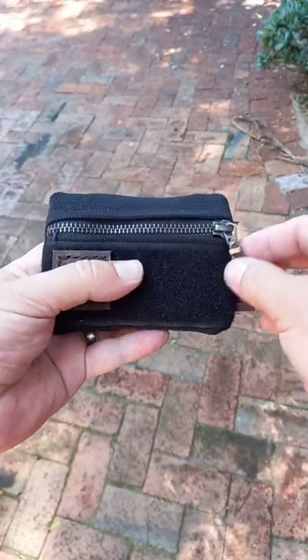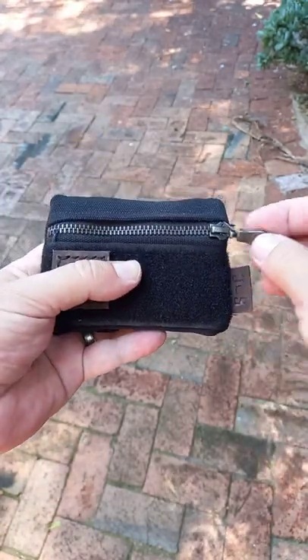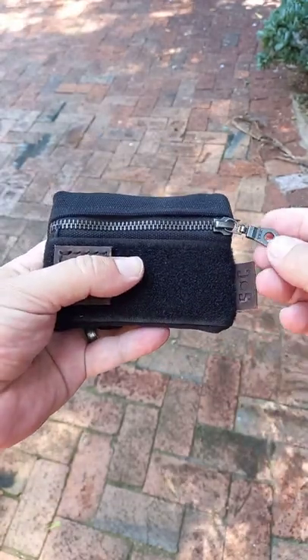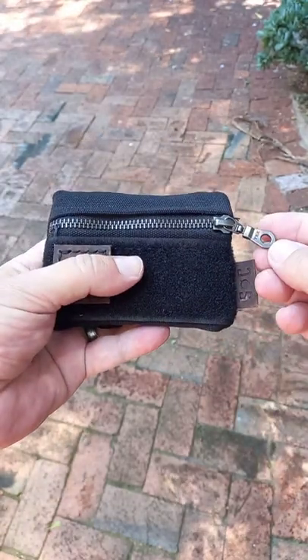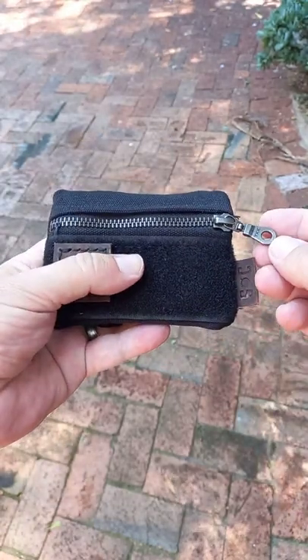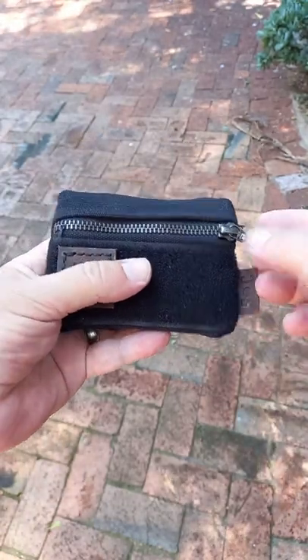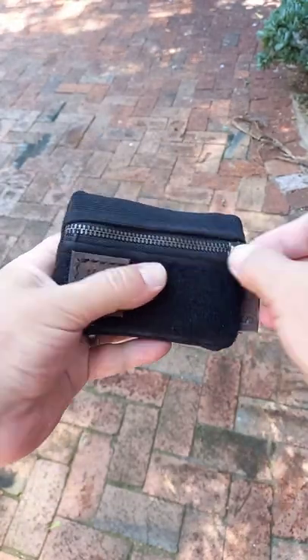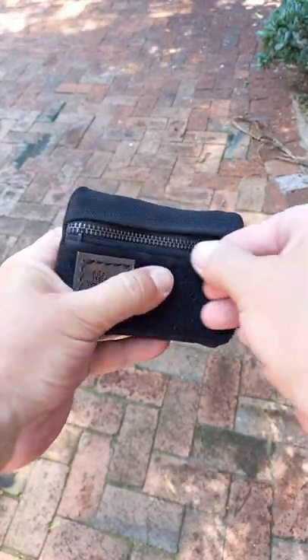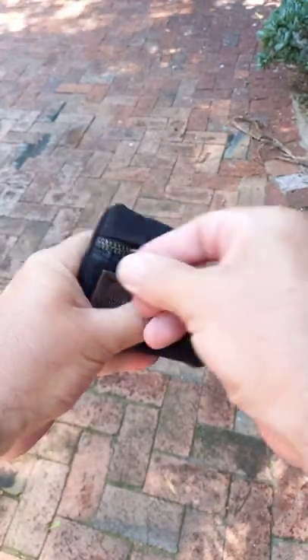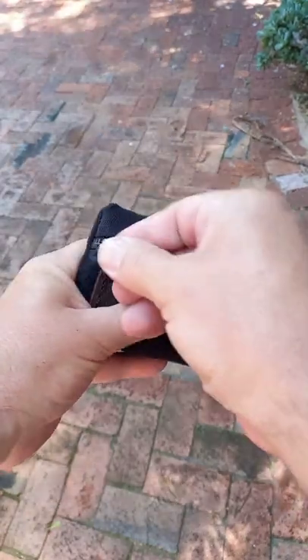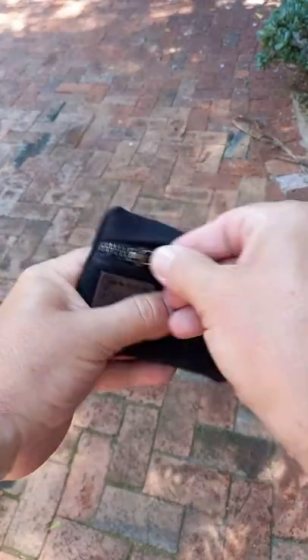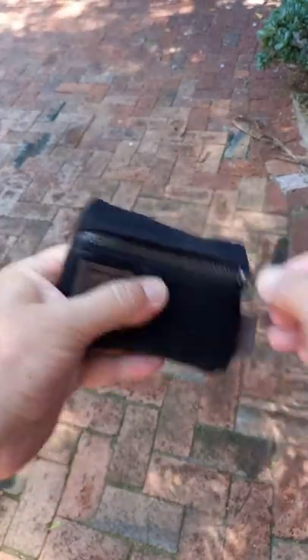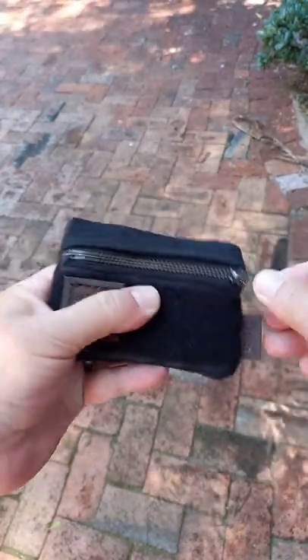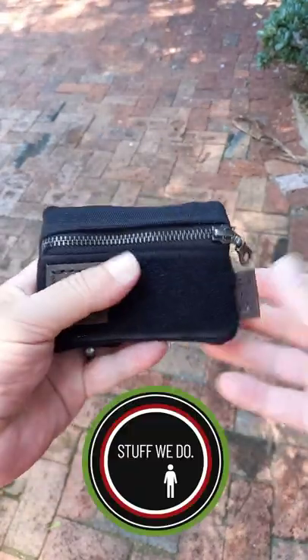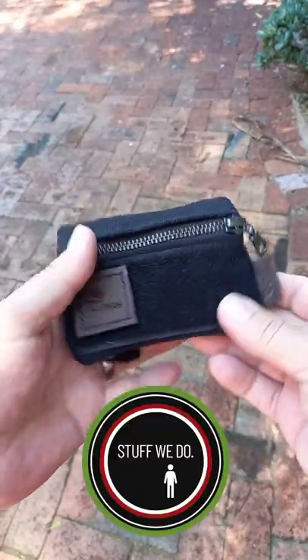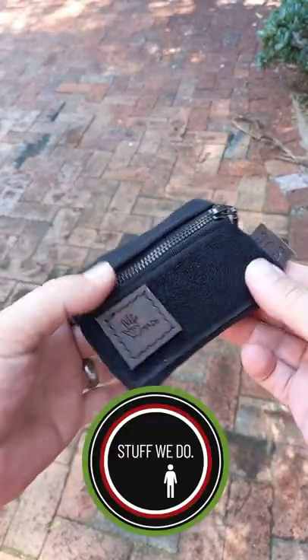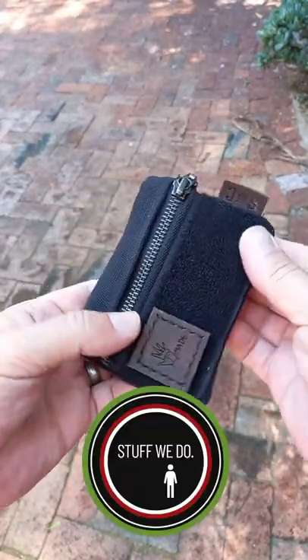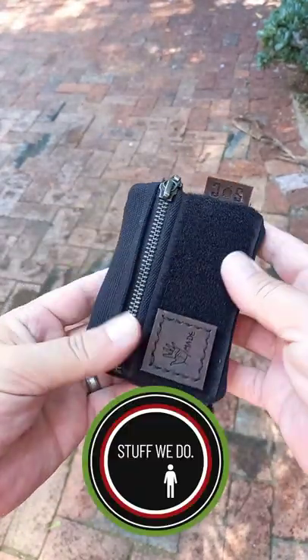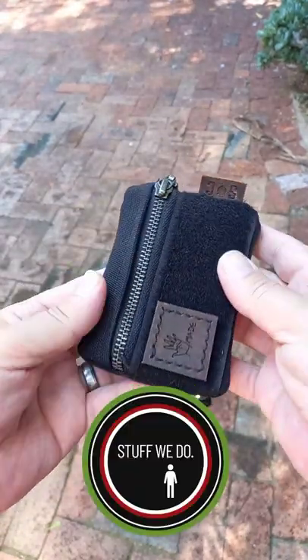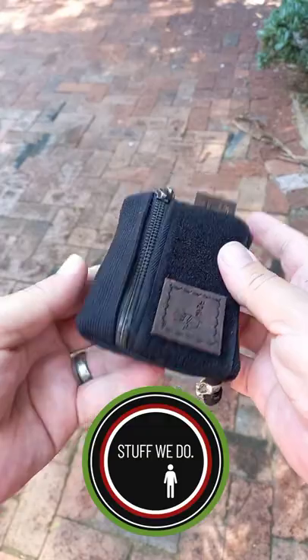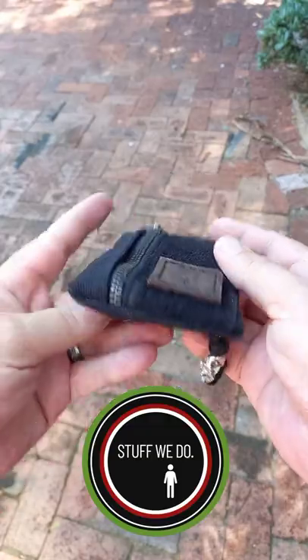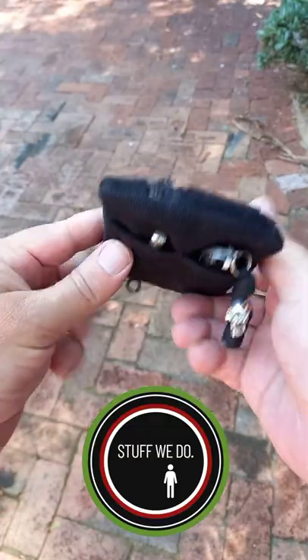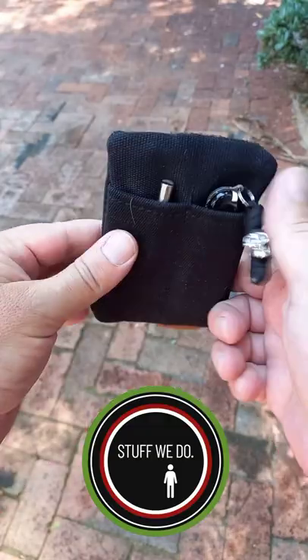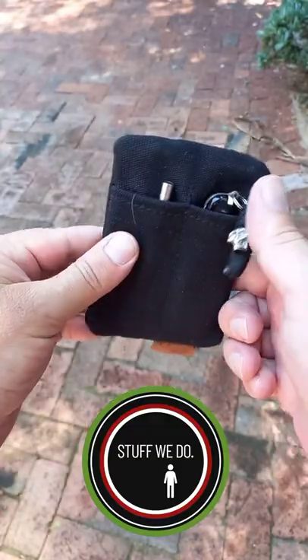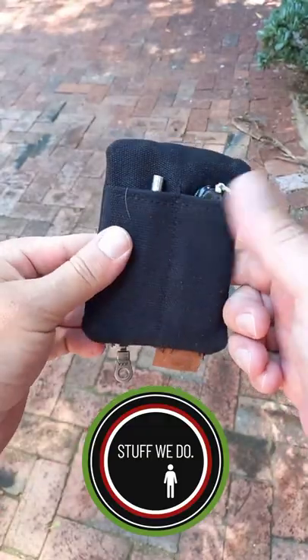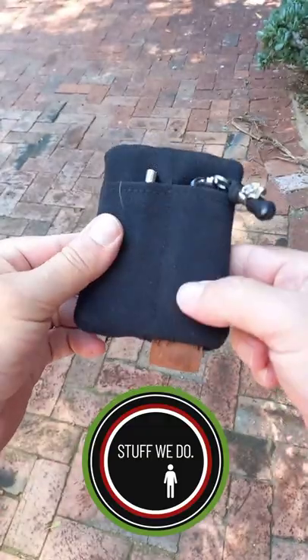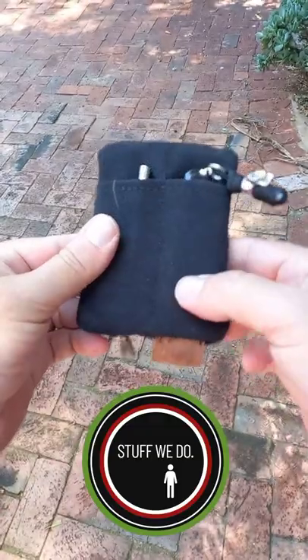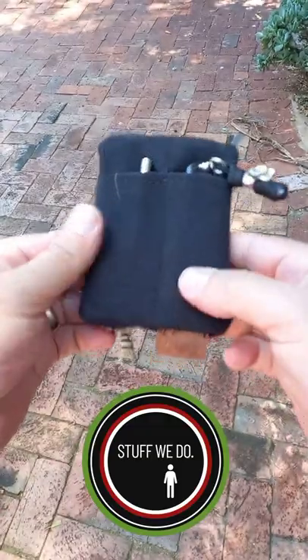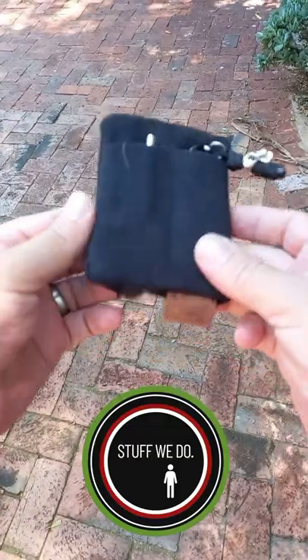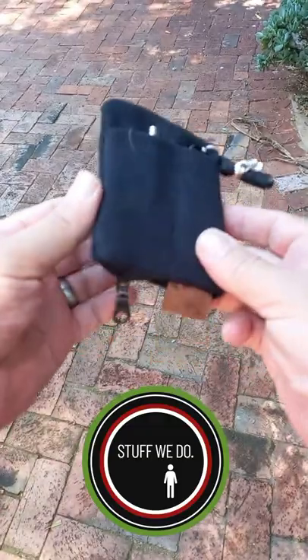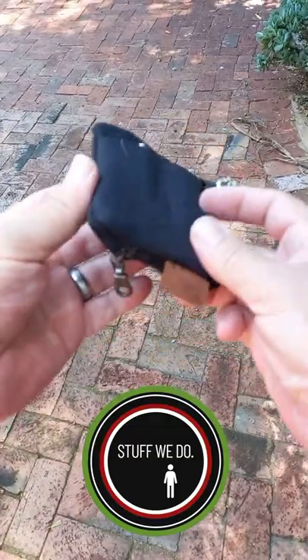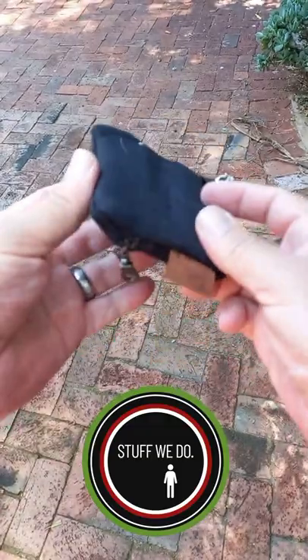Wonderful YKK zippers, brass. This is nice.